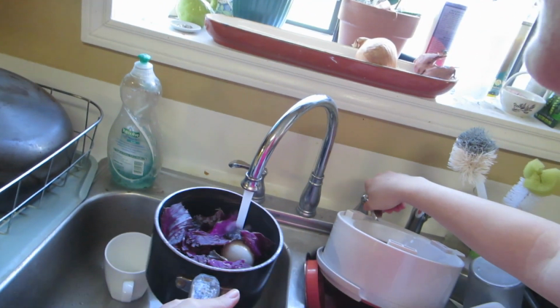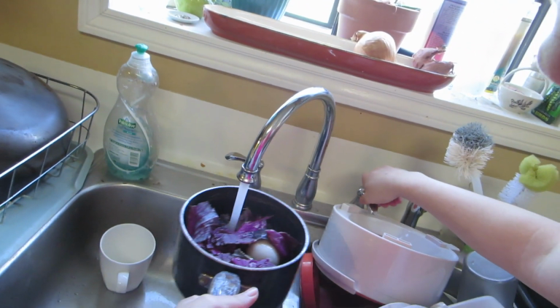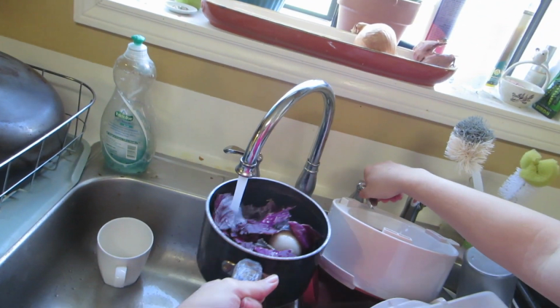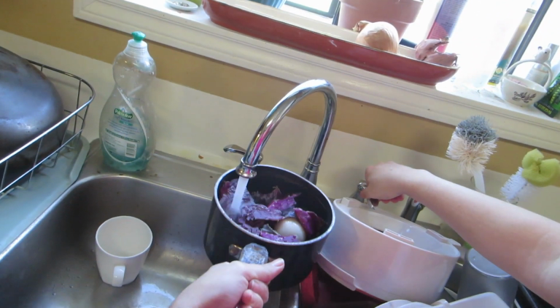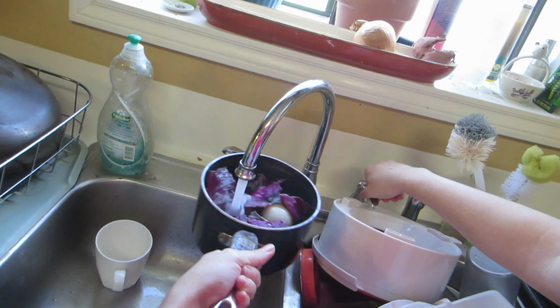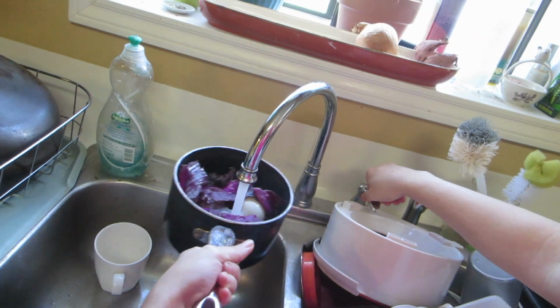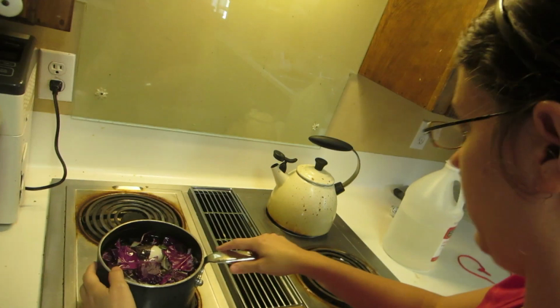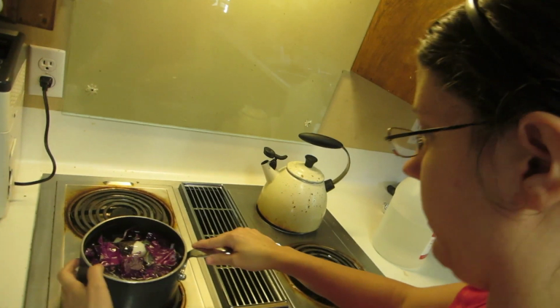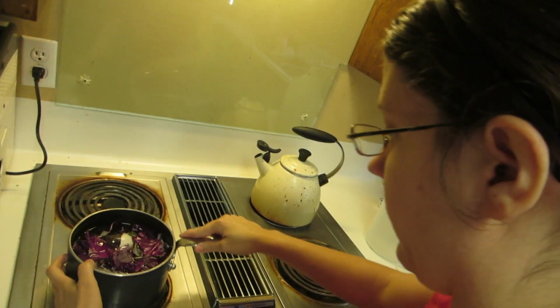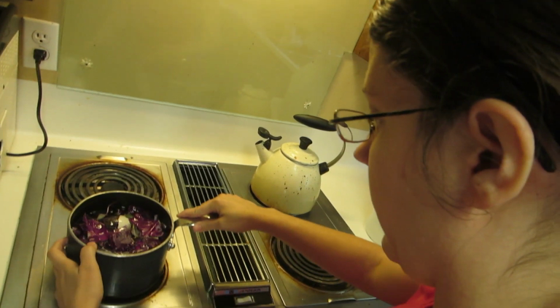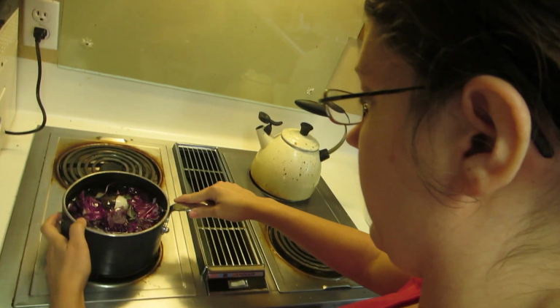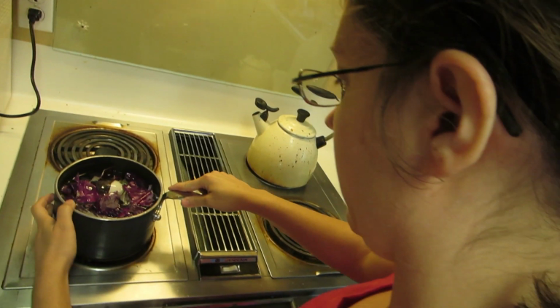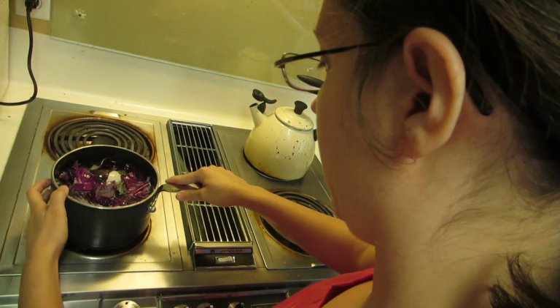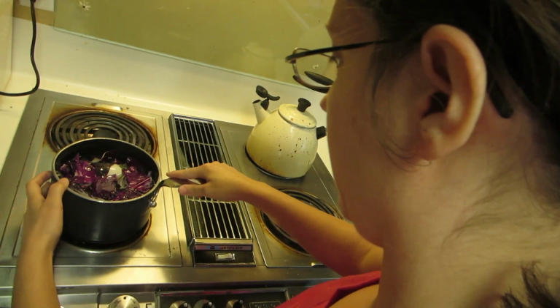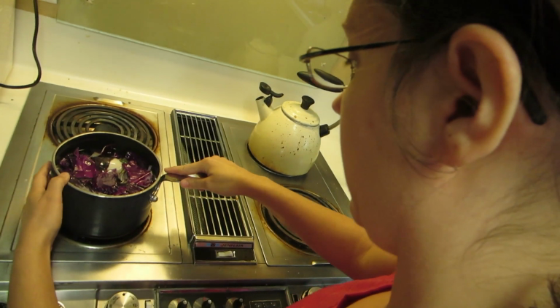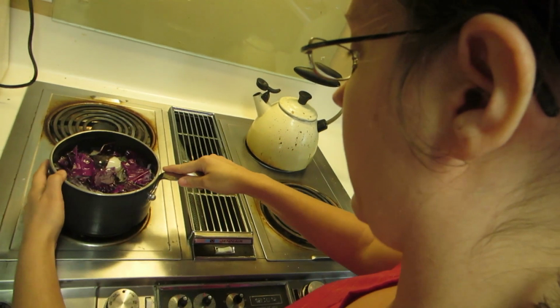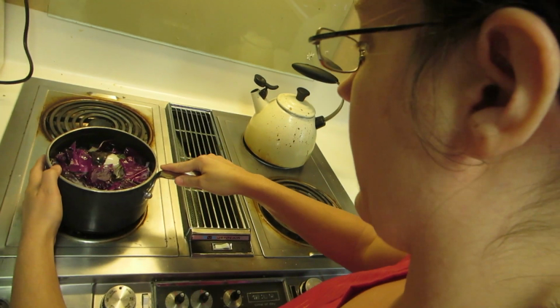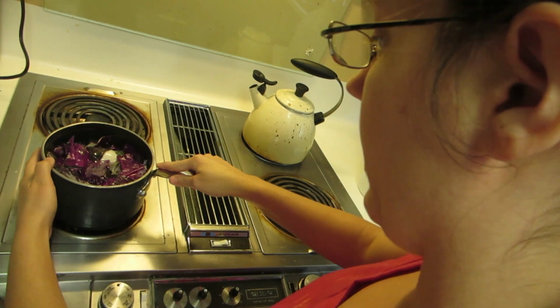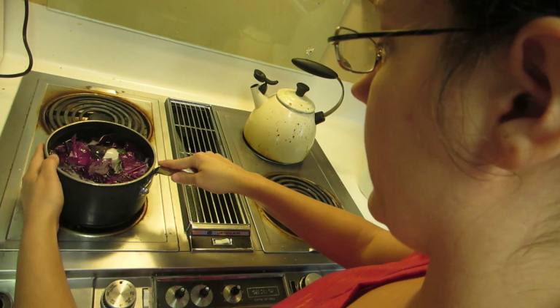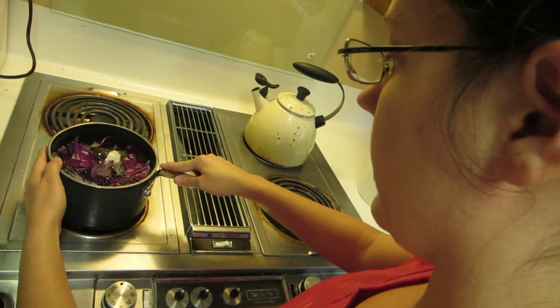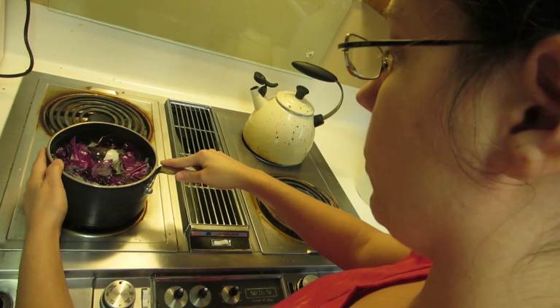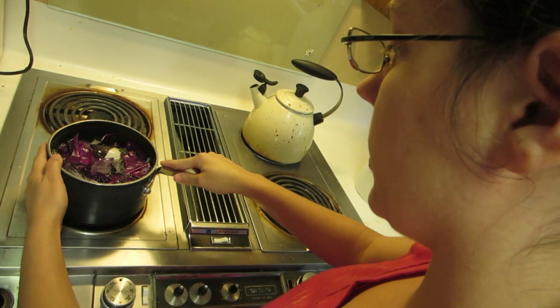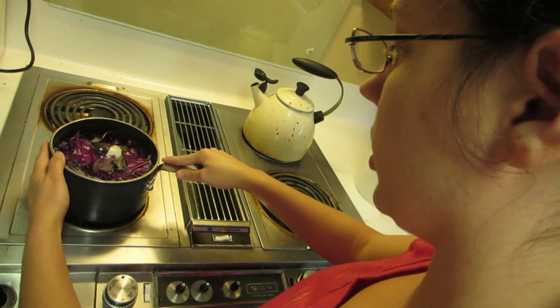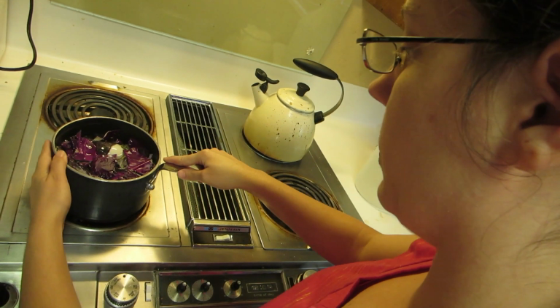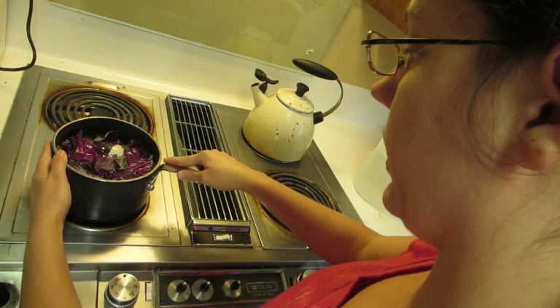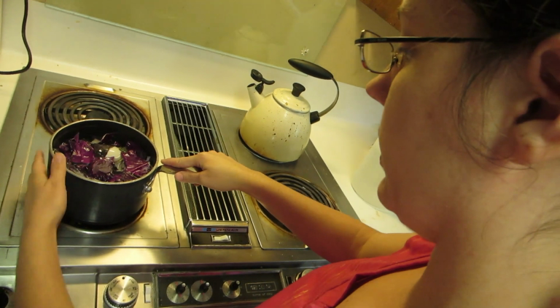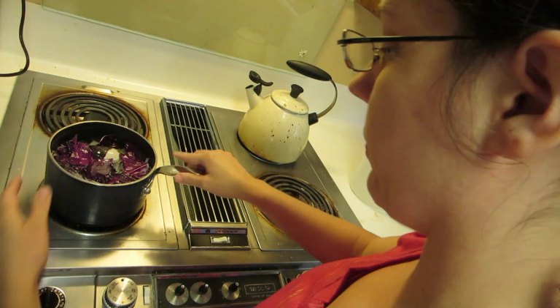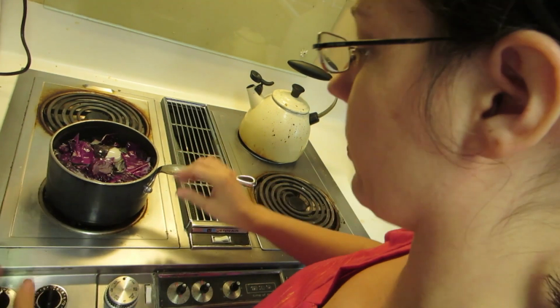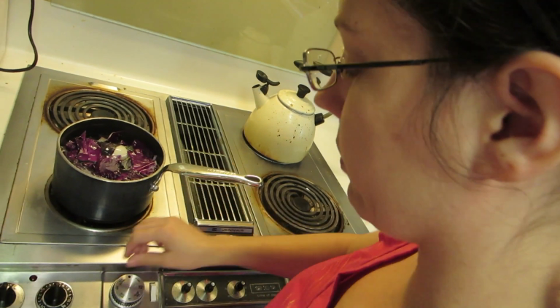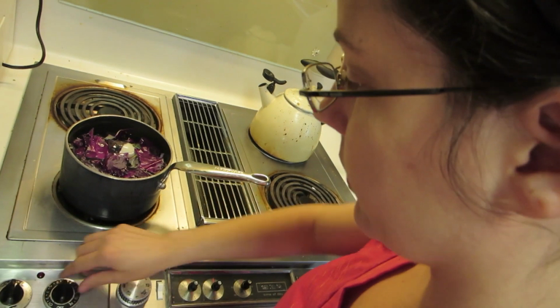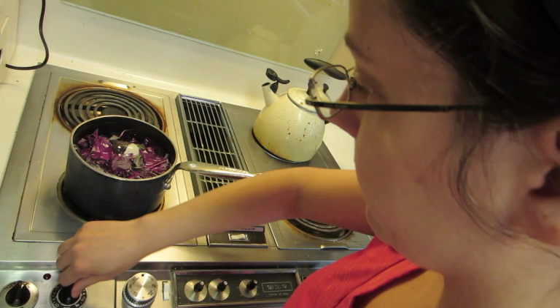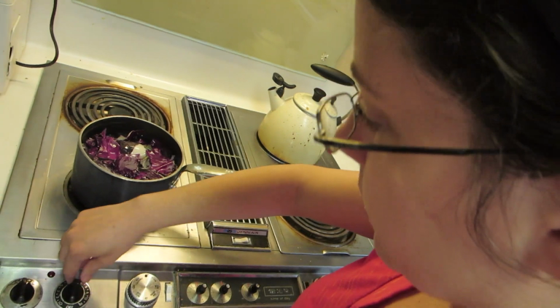We've got some water in as well. How long do you have to let this boil? Once it starts boiling, about 15 minutes.